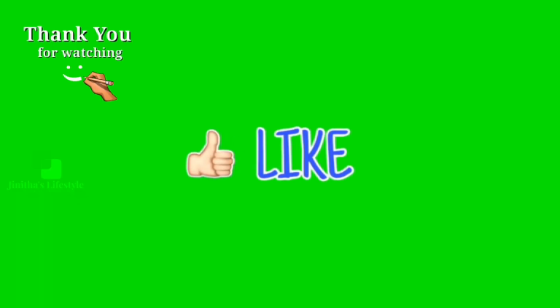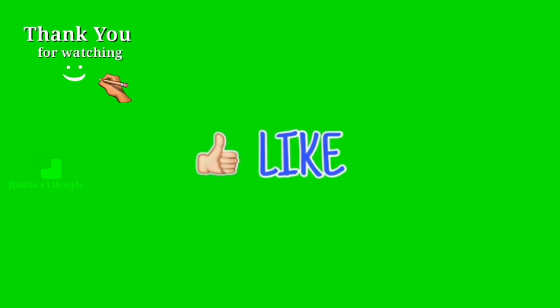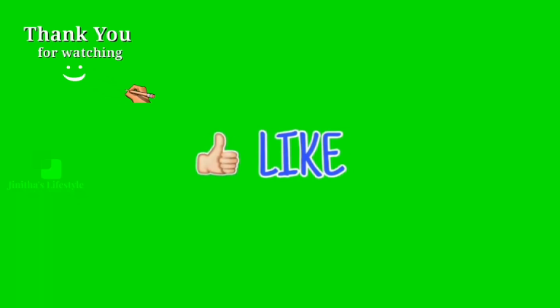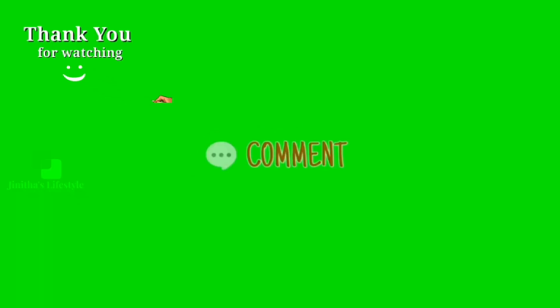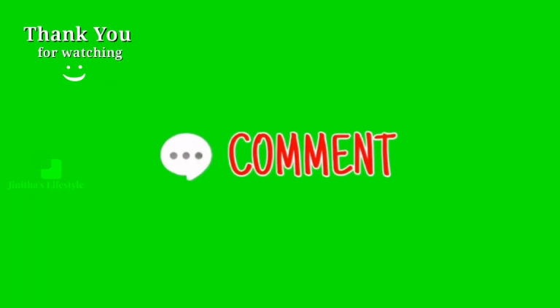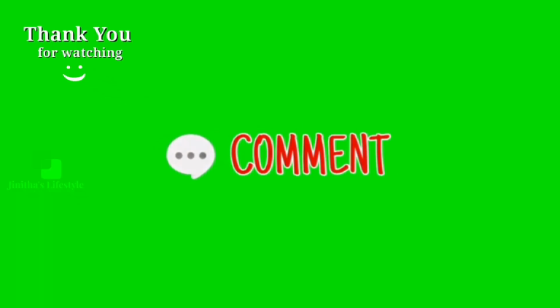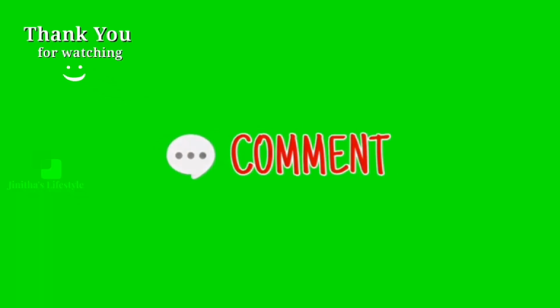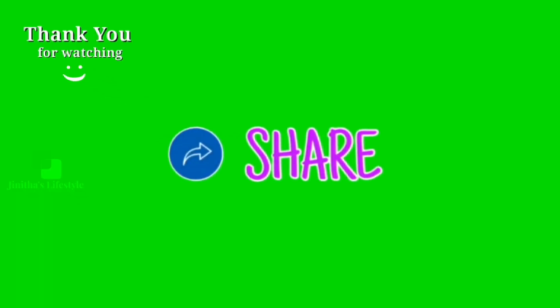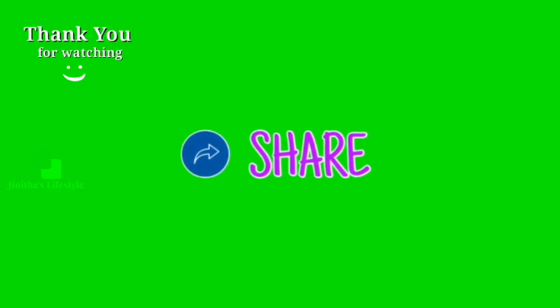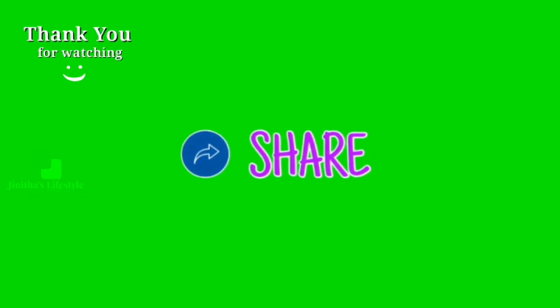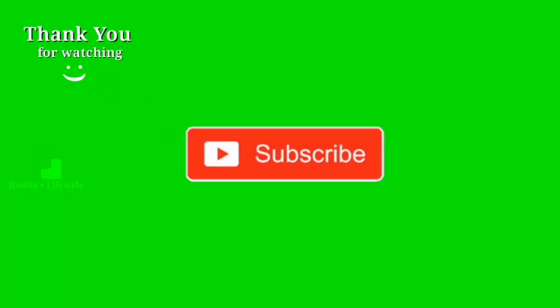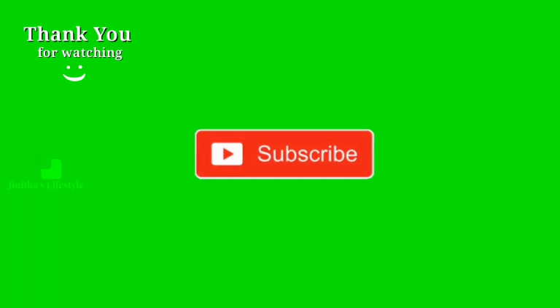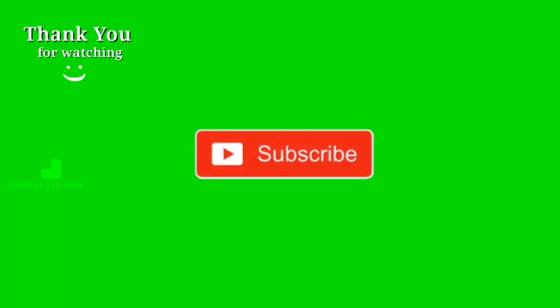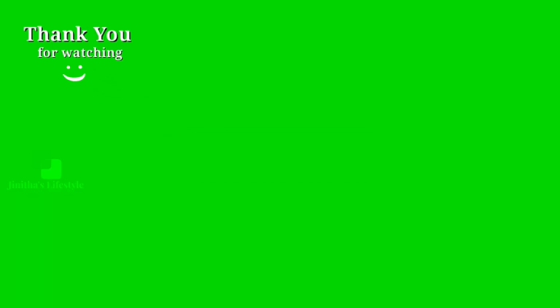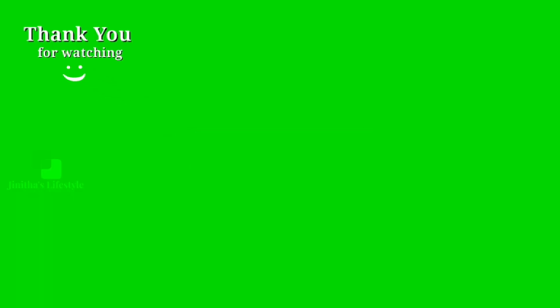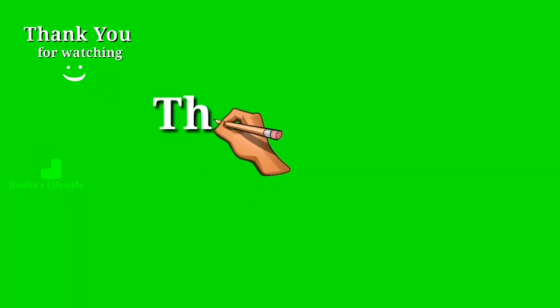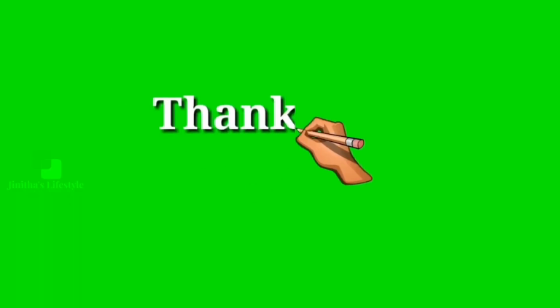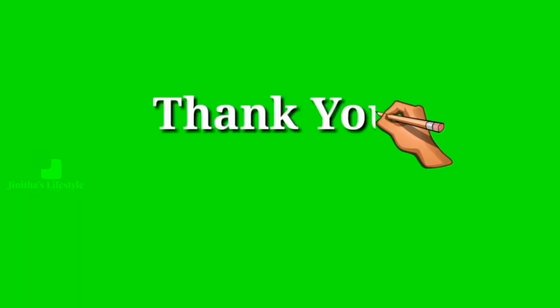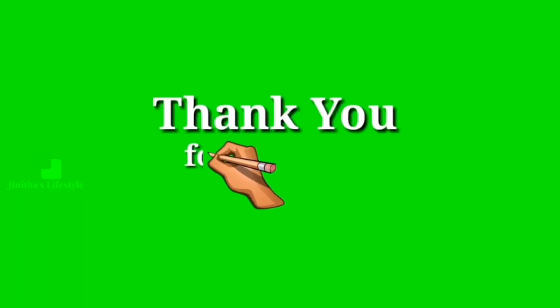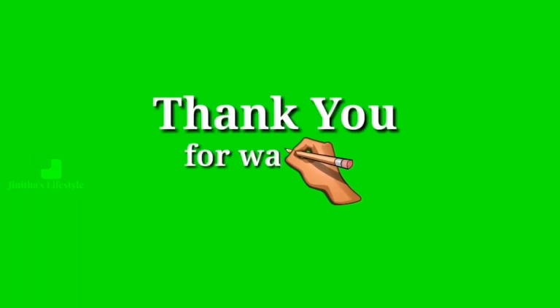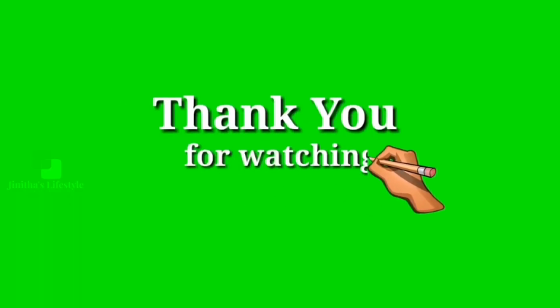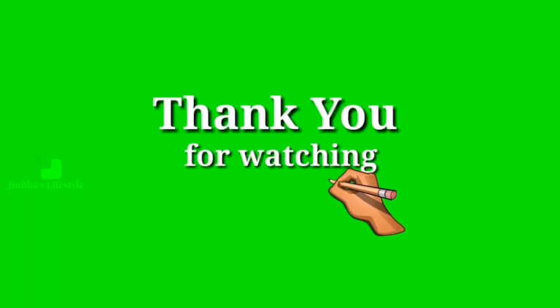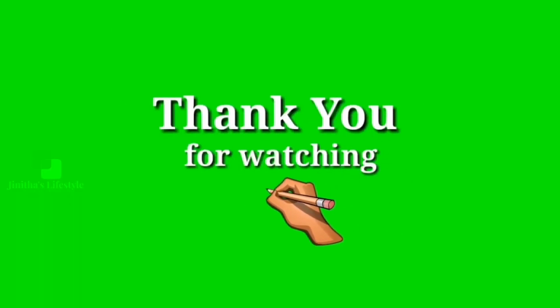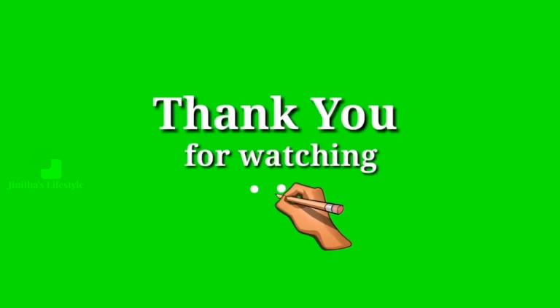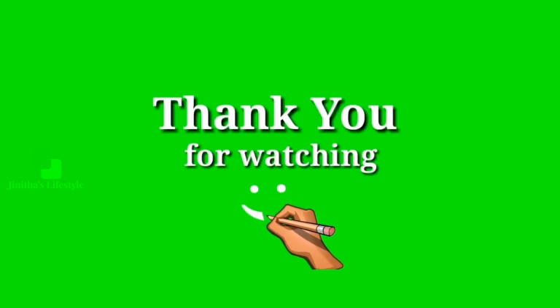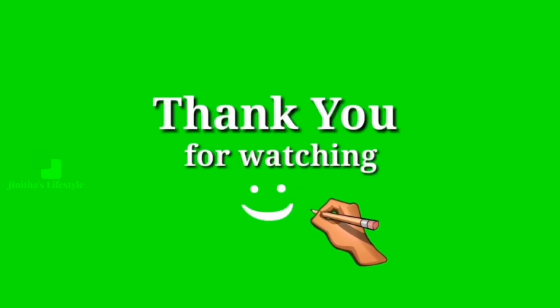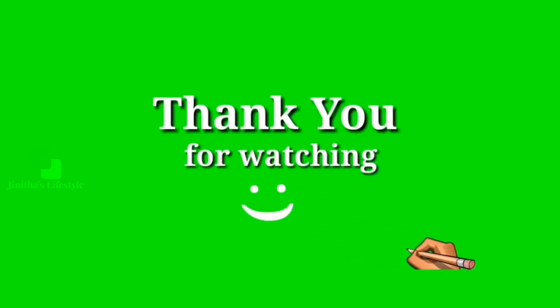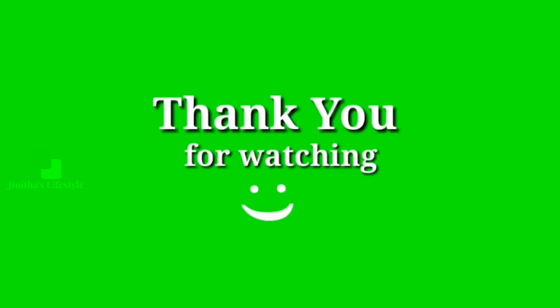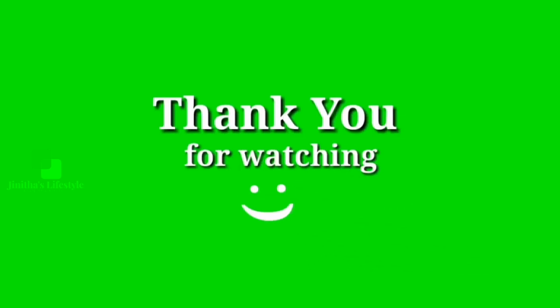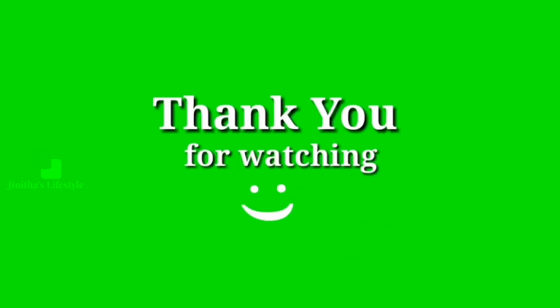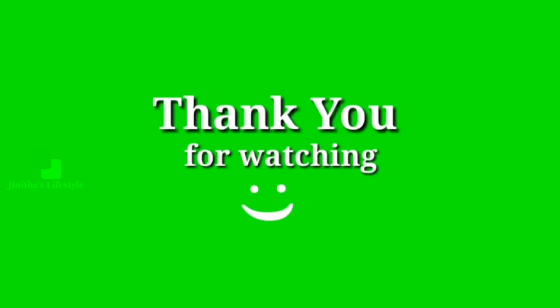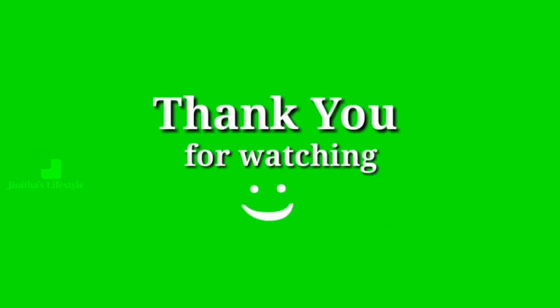If you like this video, please like and share. We will see you in the next video.